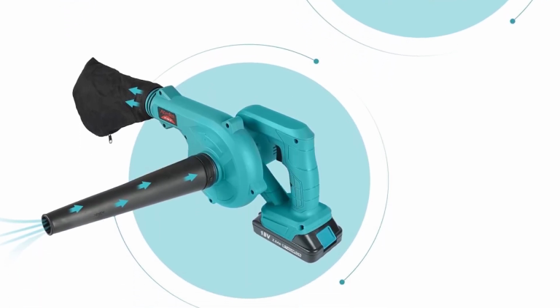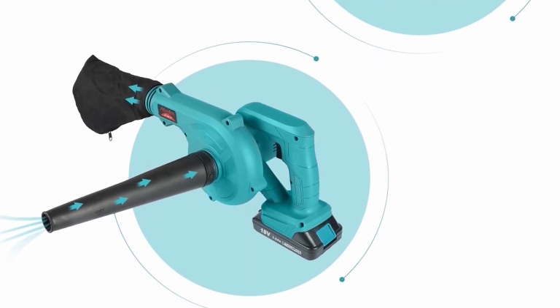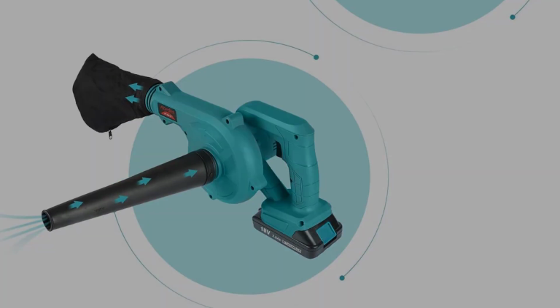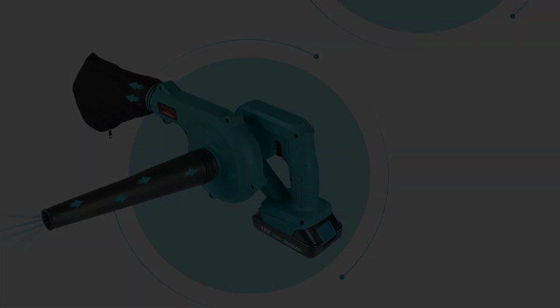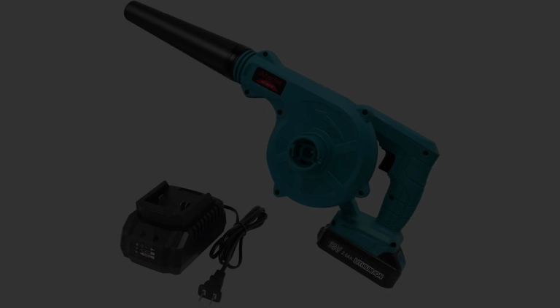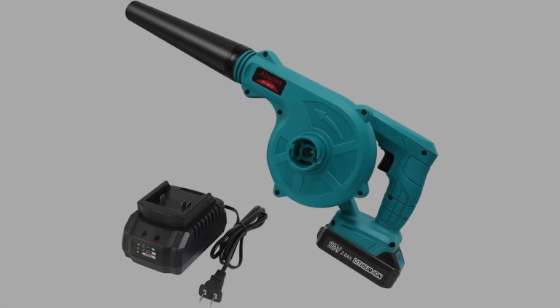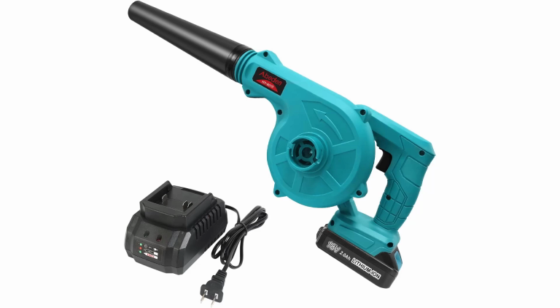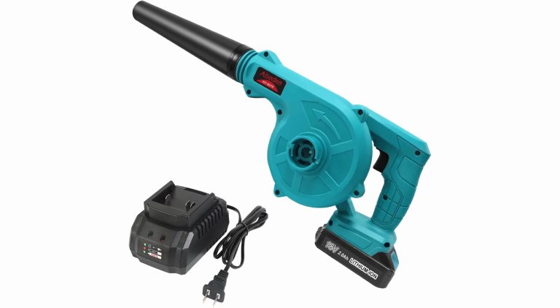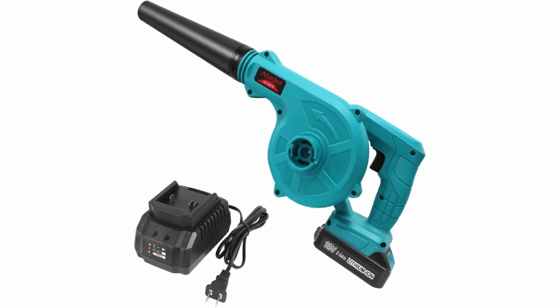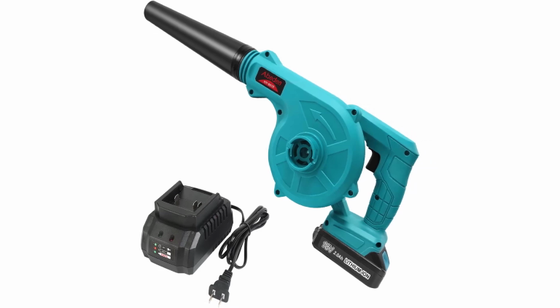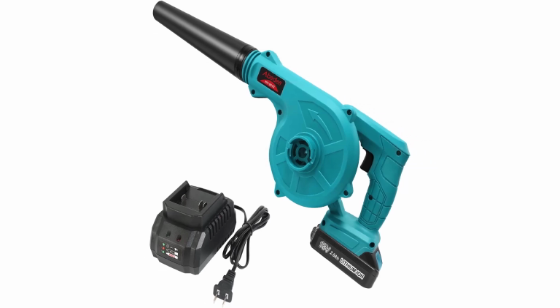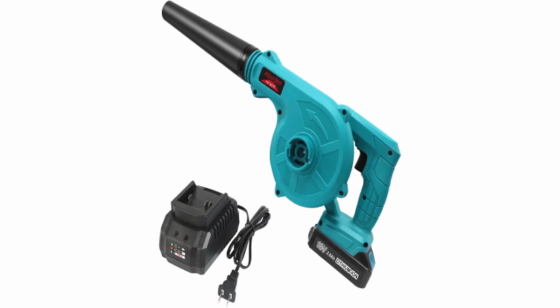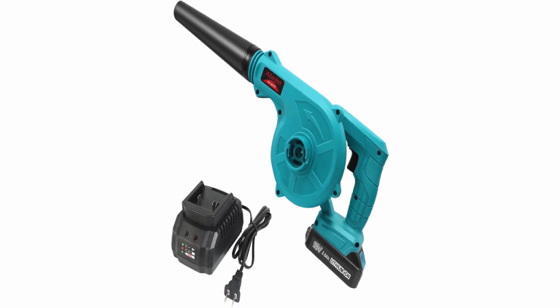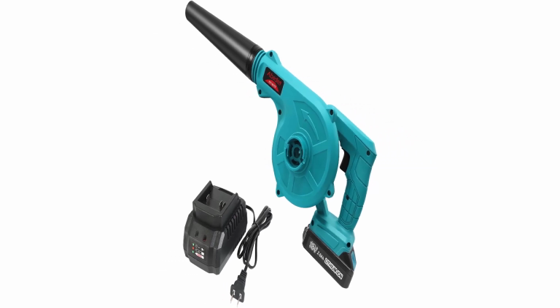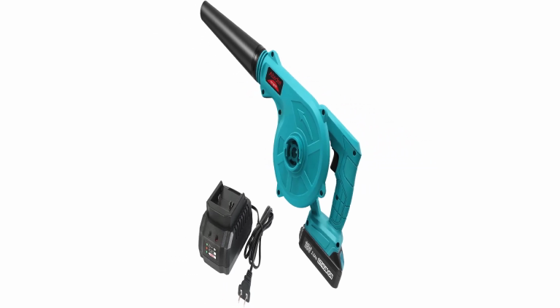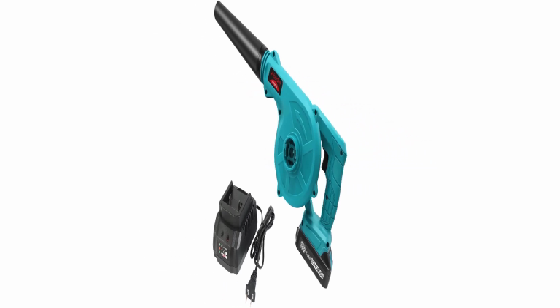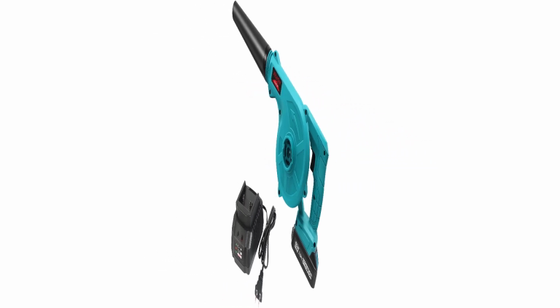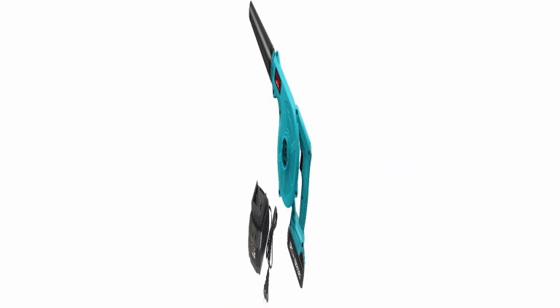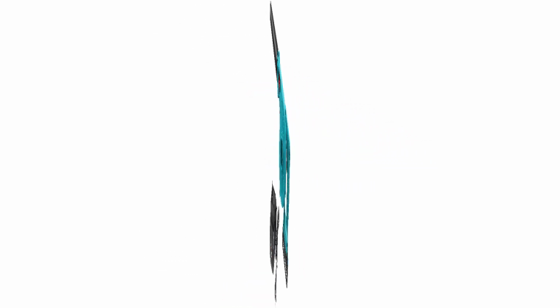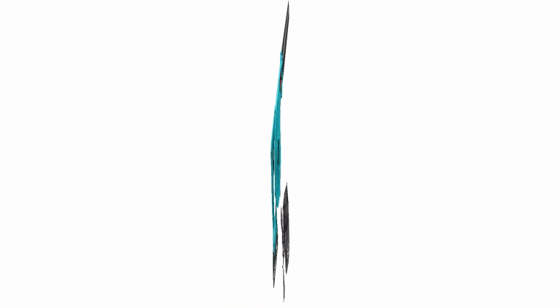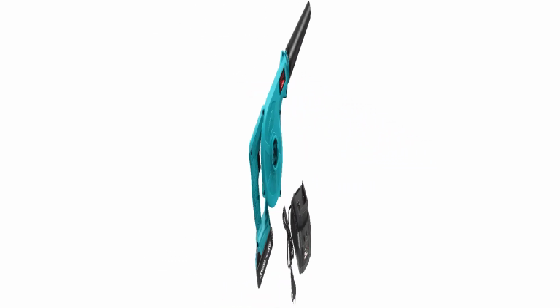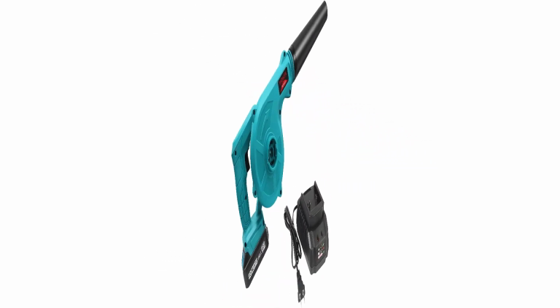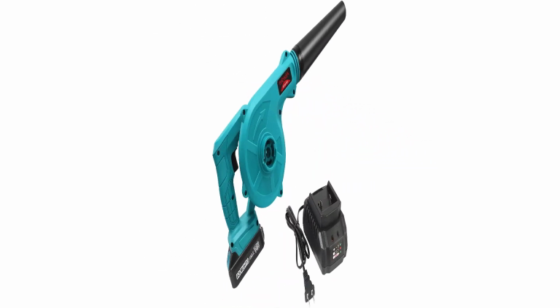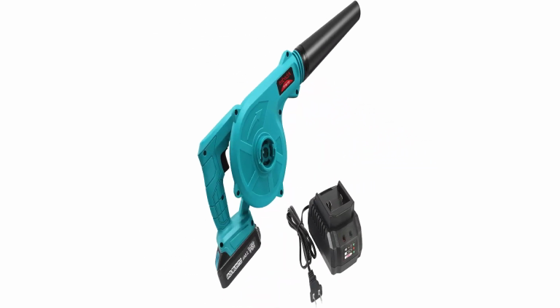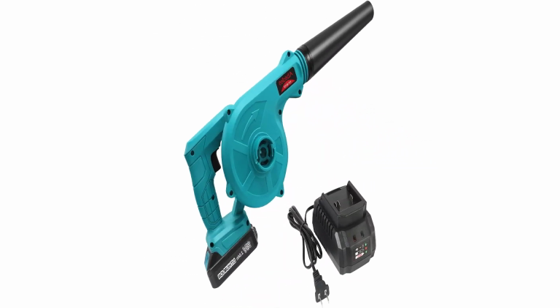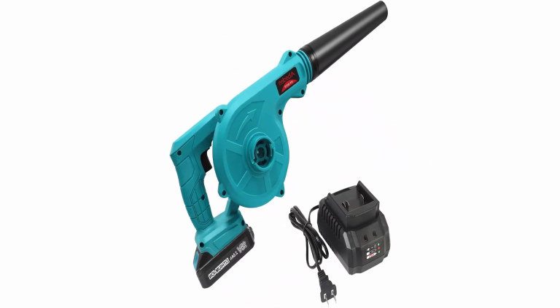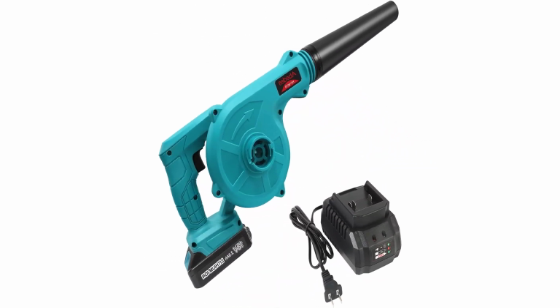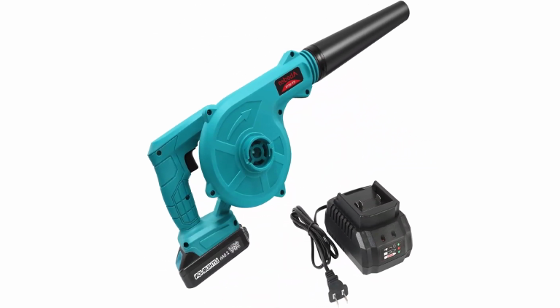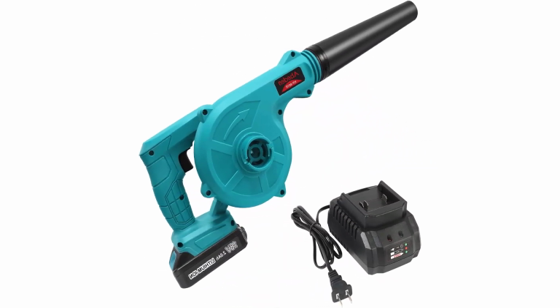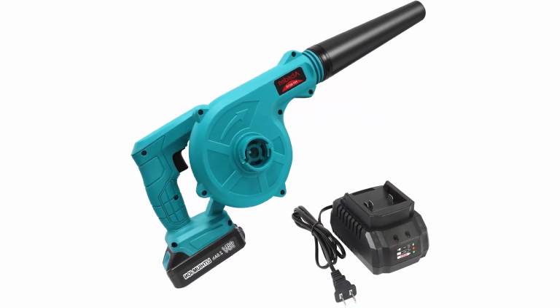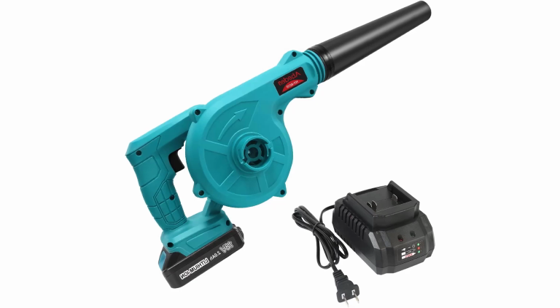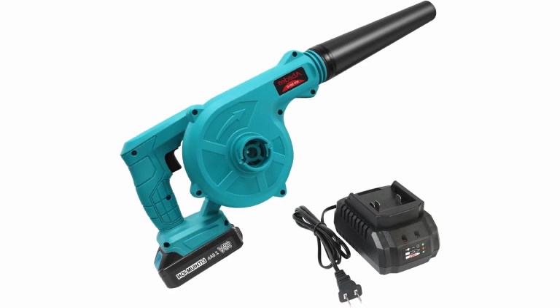Press response speed control. Mini vacuum. 18,000 max RPM fan.